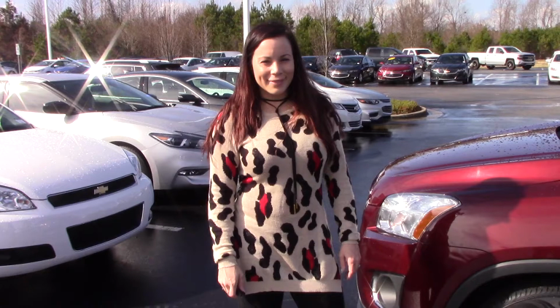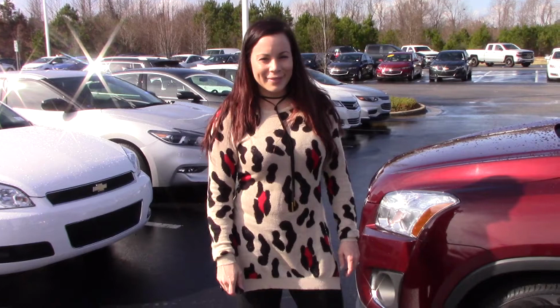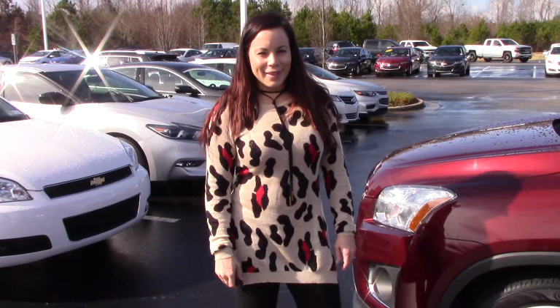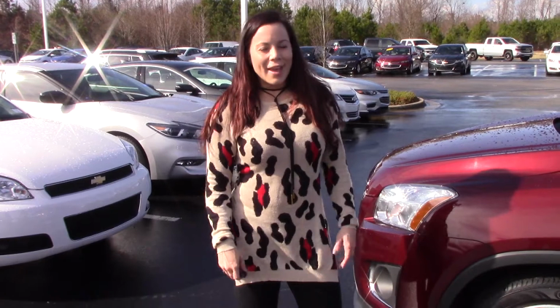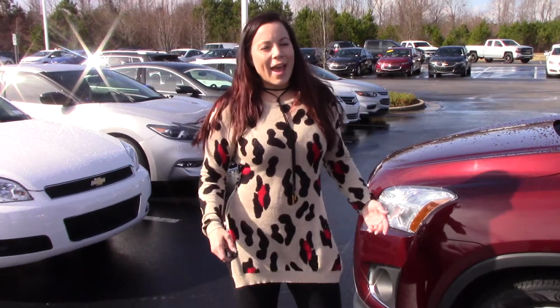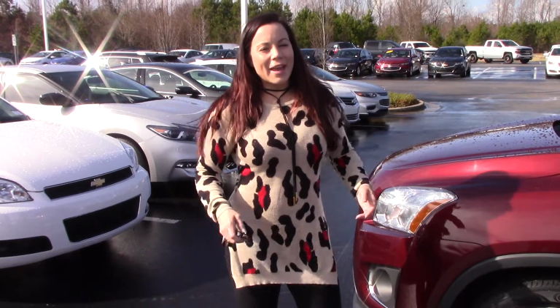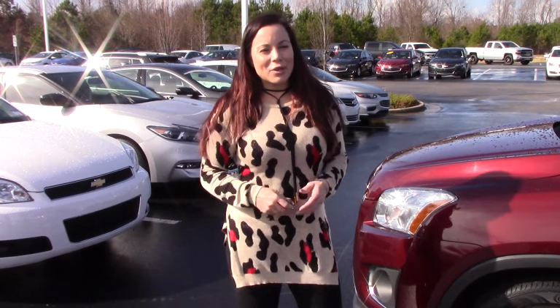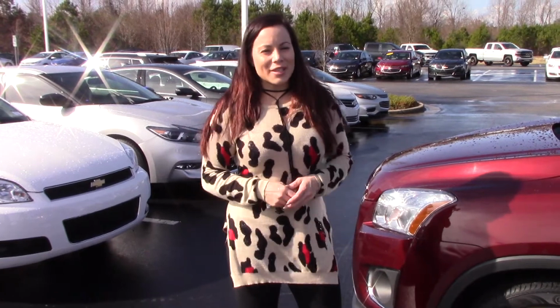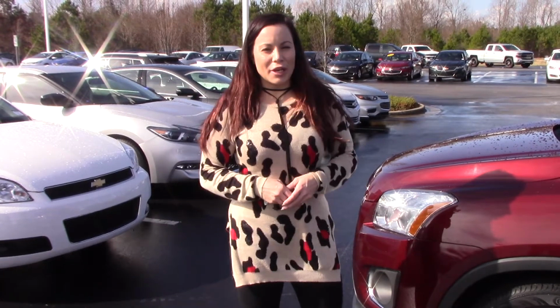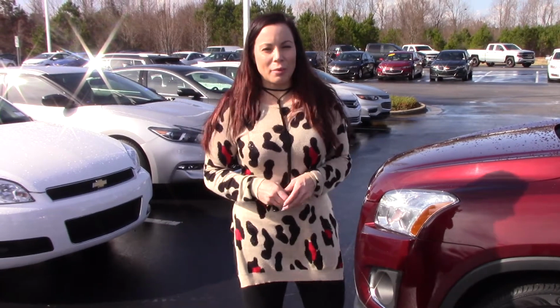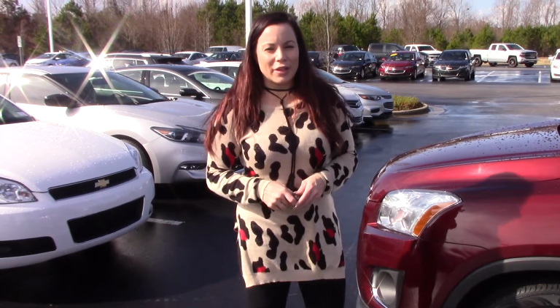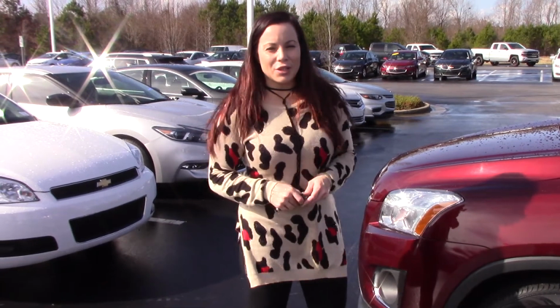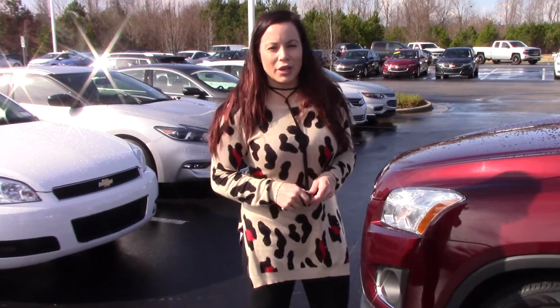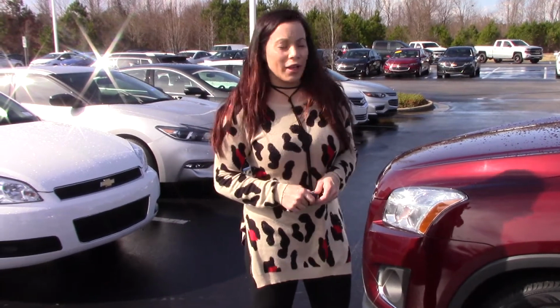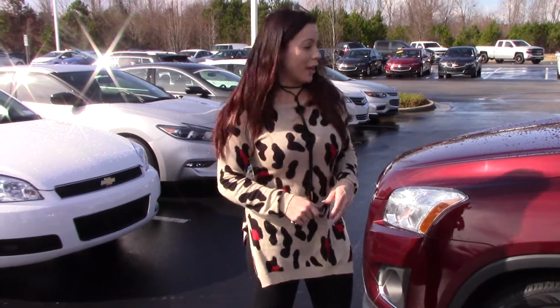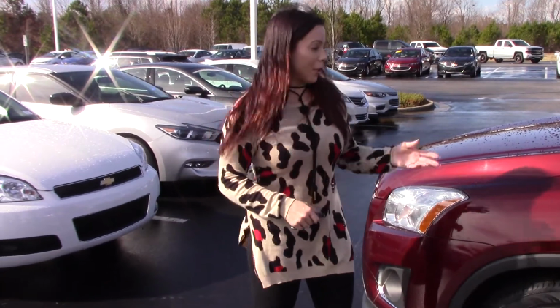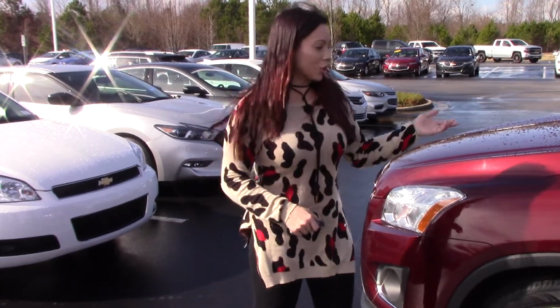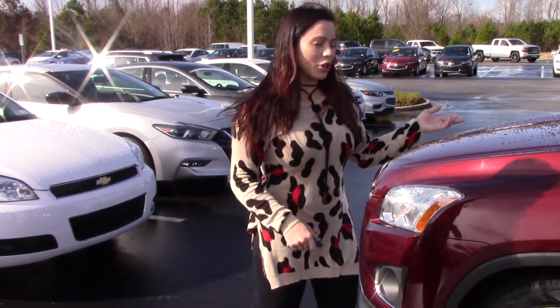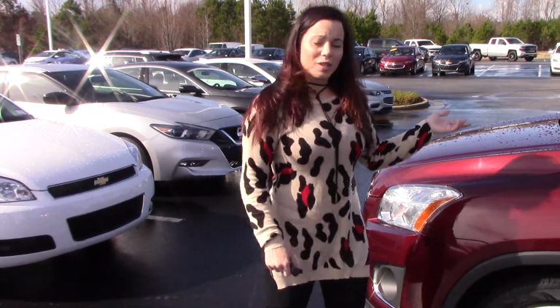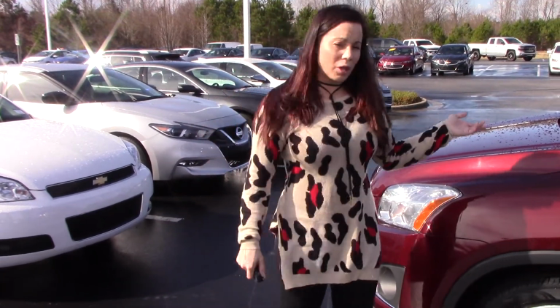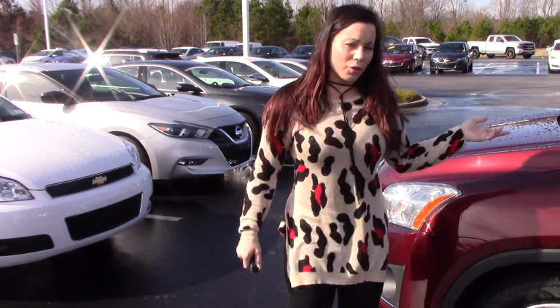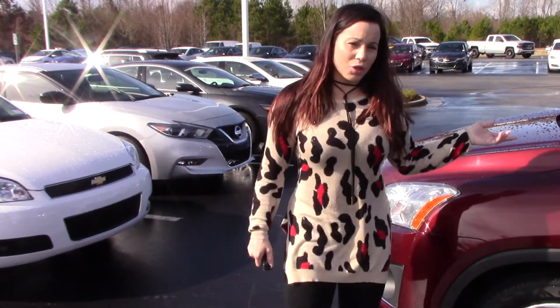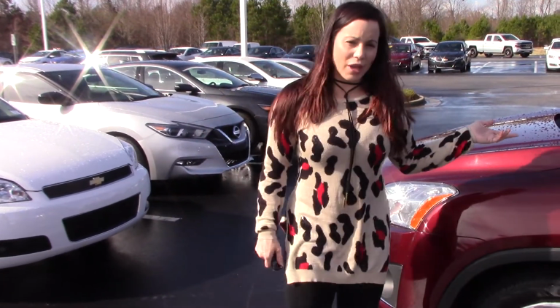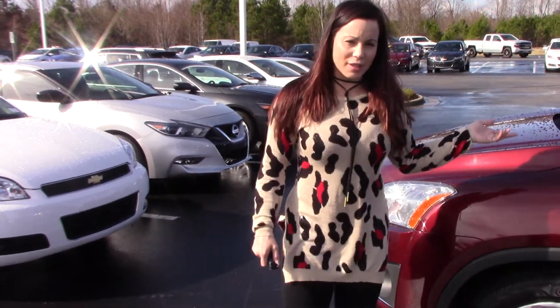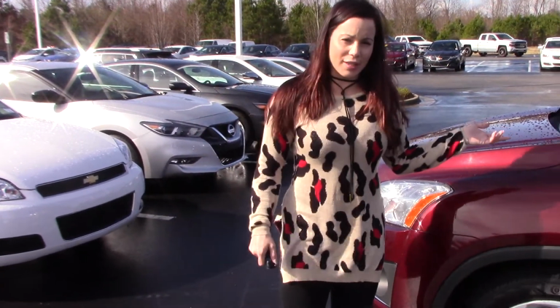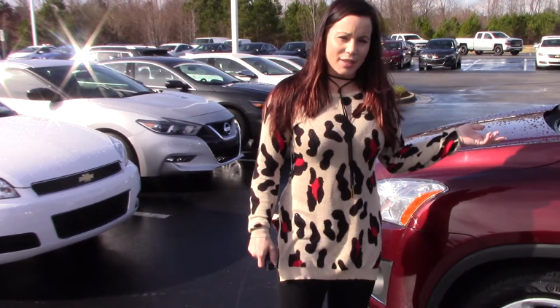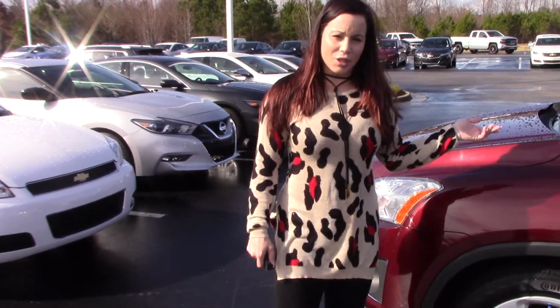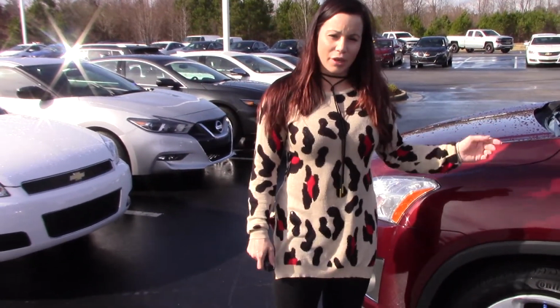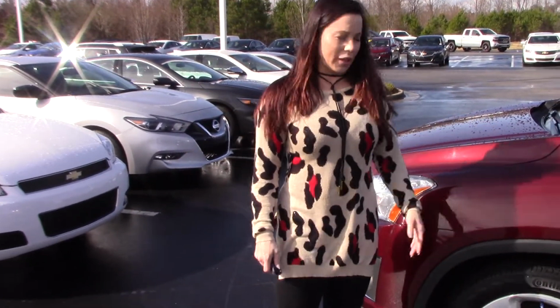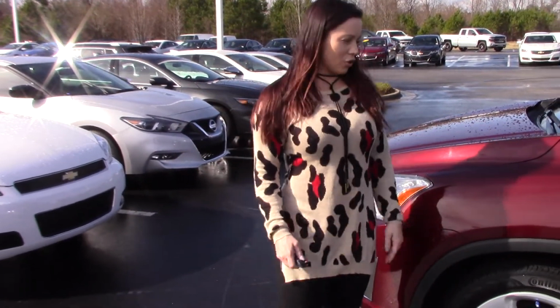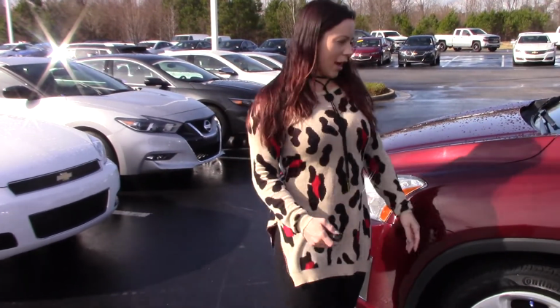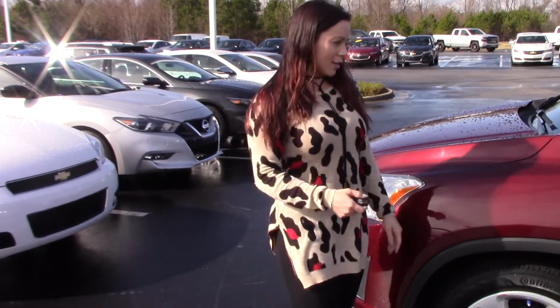Hey, I'm Kristin at Hubert Vester Chevrolet. I'm here to show you this beautiful 2016 Chevrolet Trax.